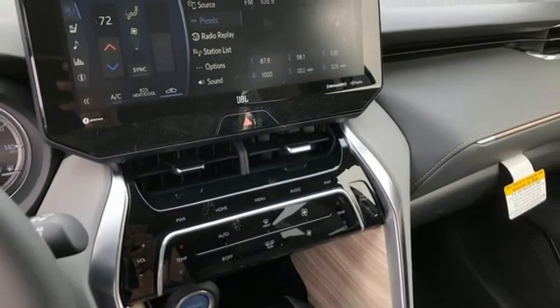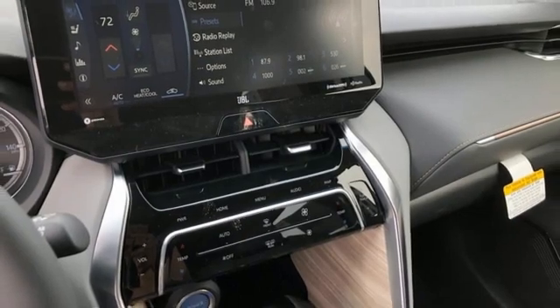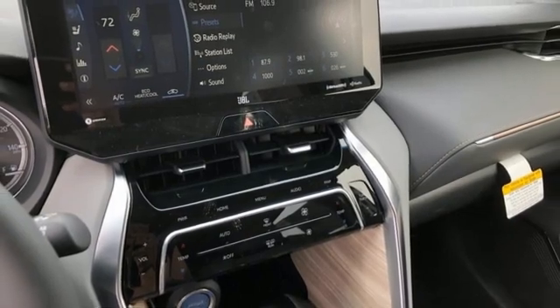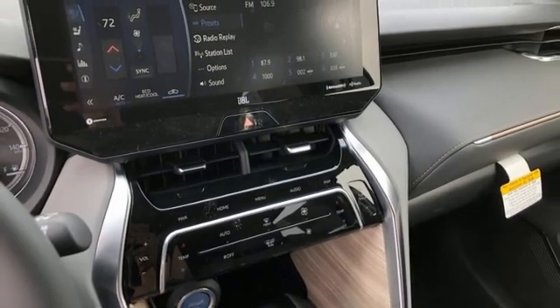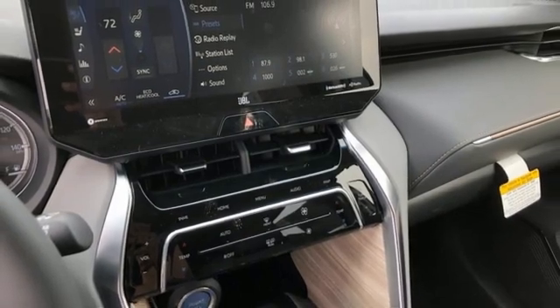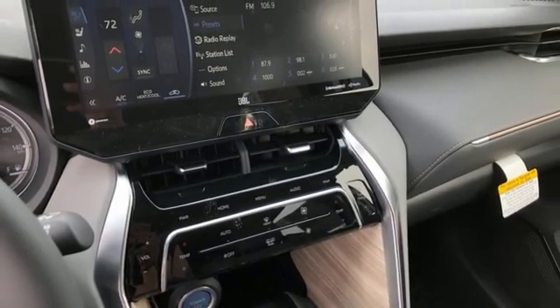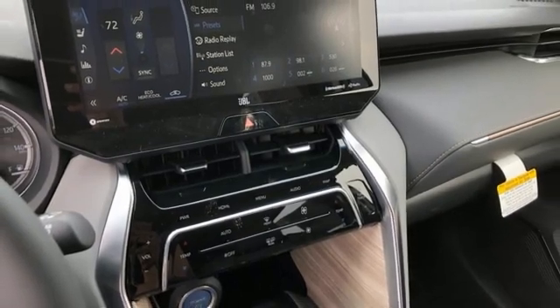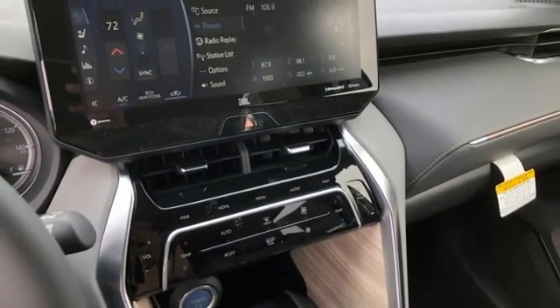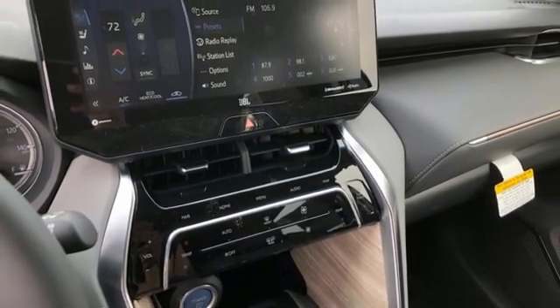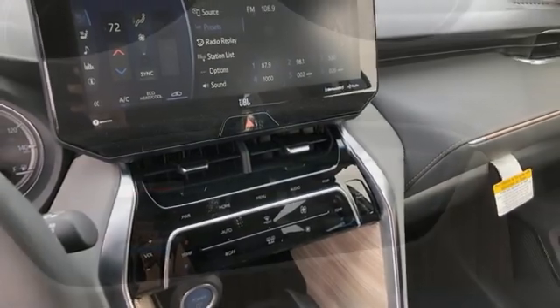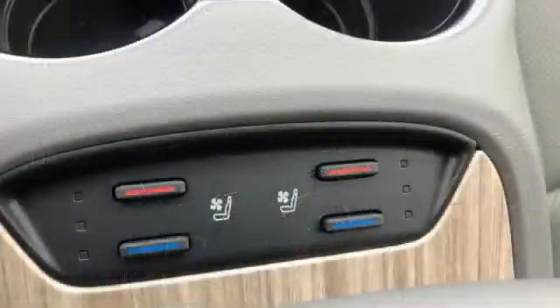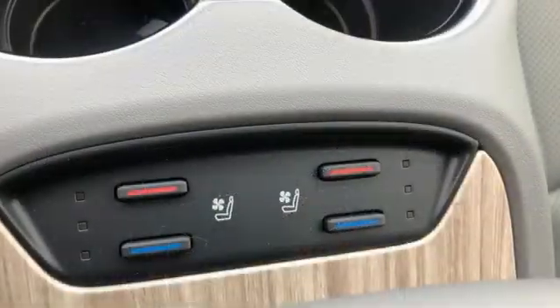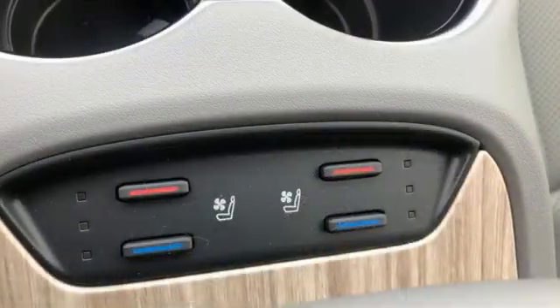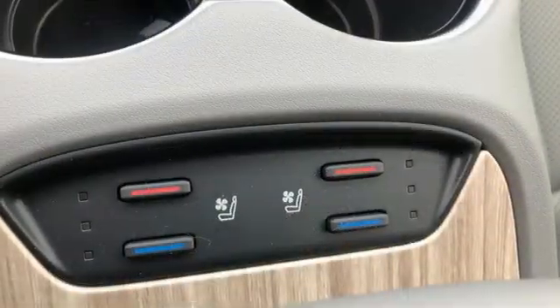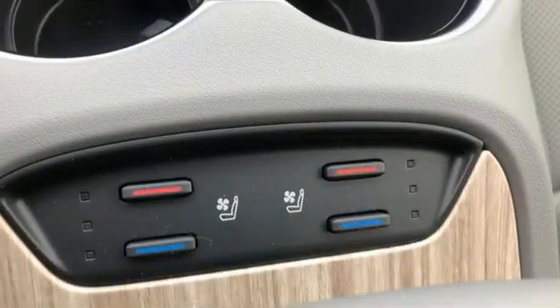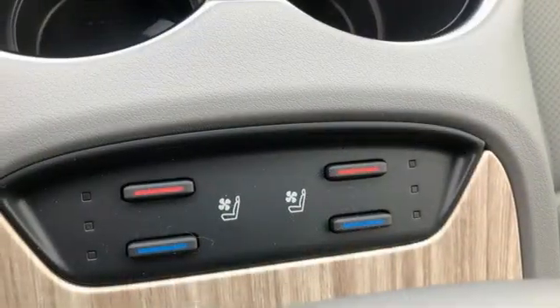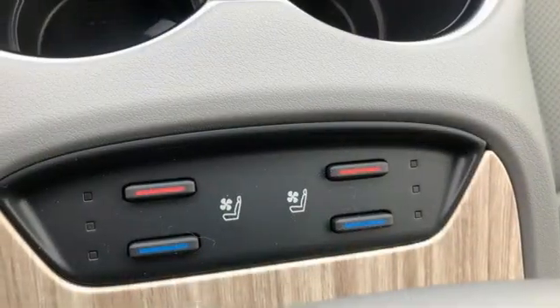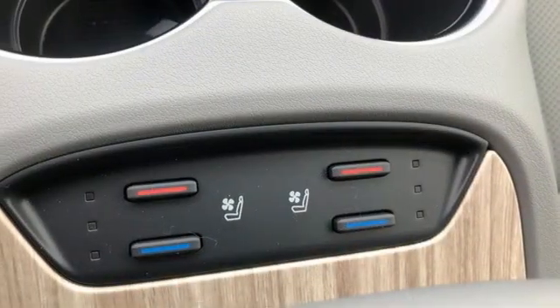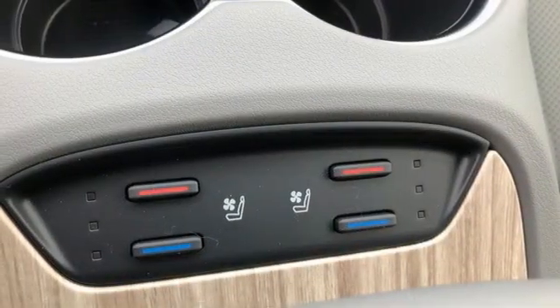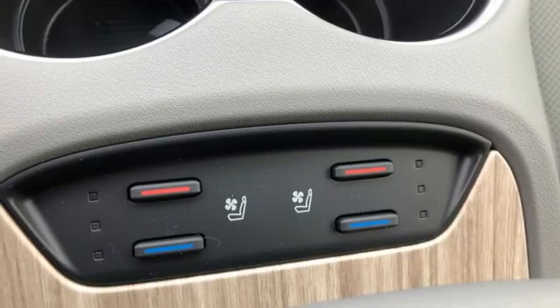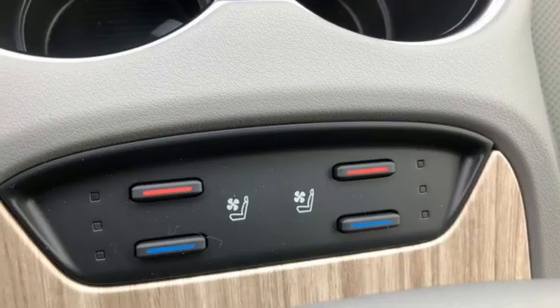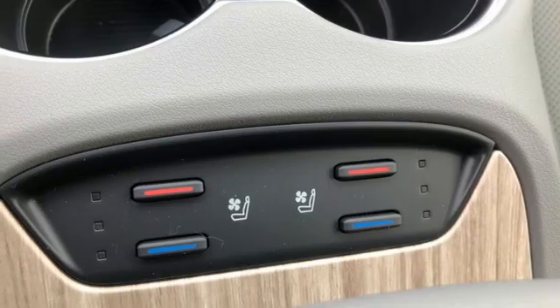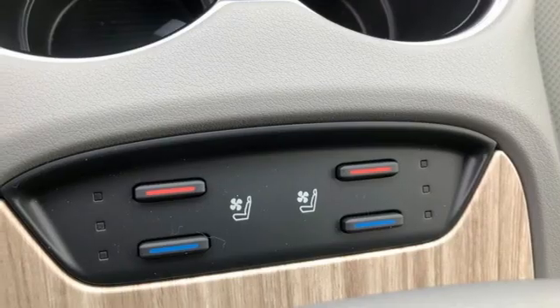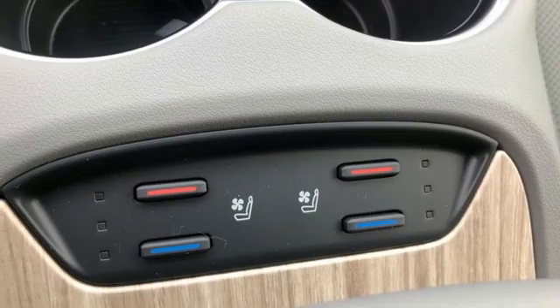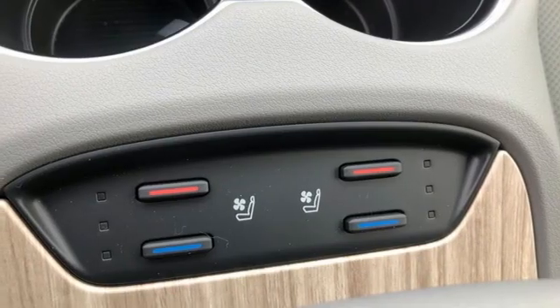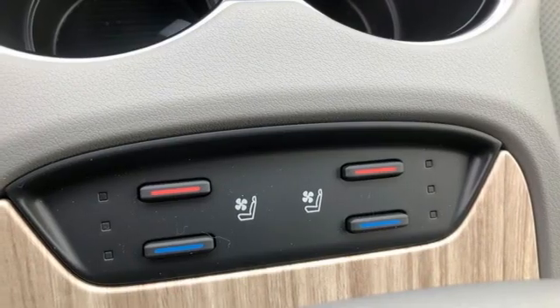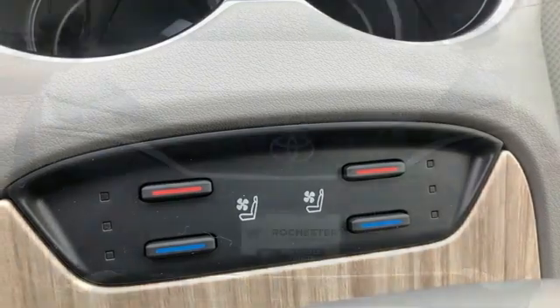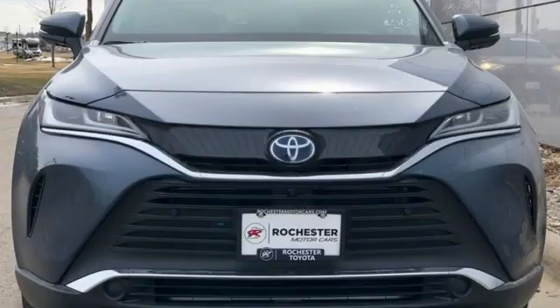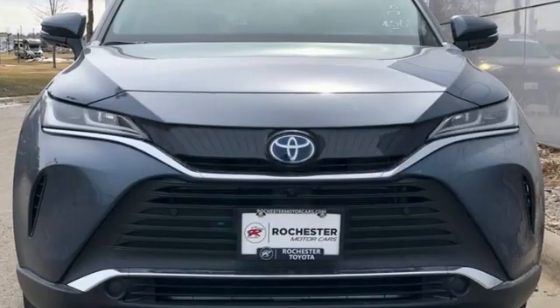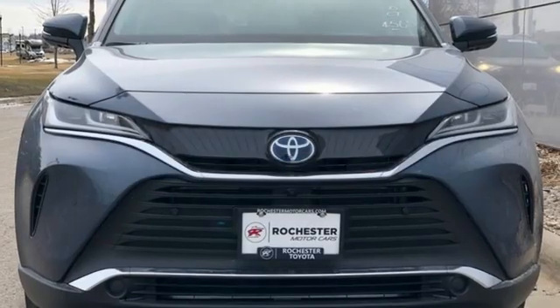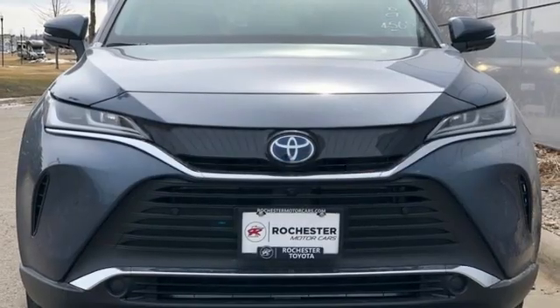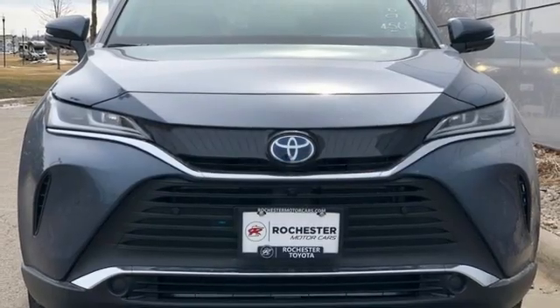Inline four cylinder engine, hands-free liftgate, four wheel drive, and continuously variable automatic transmission.